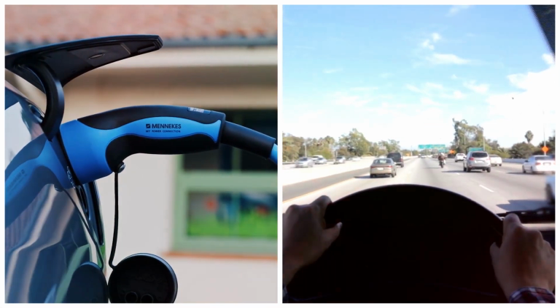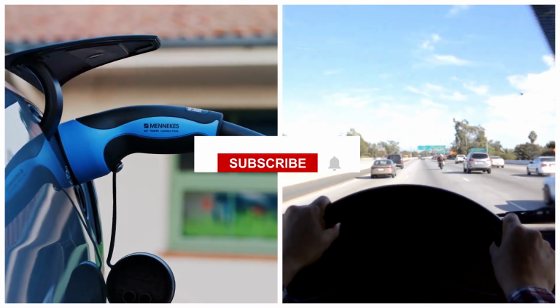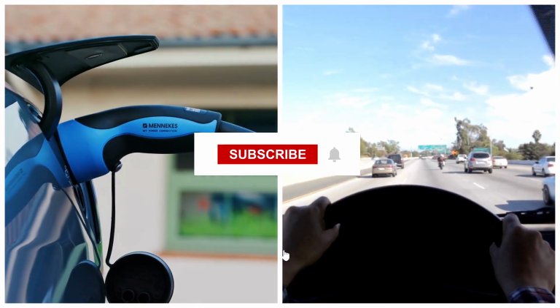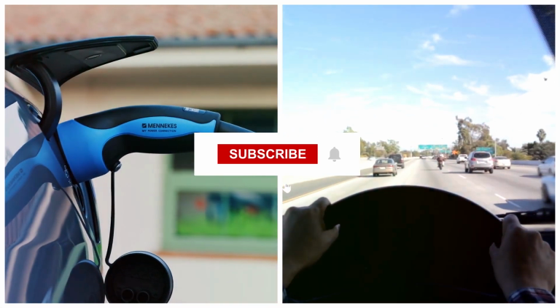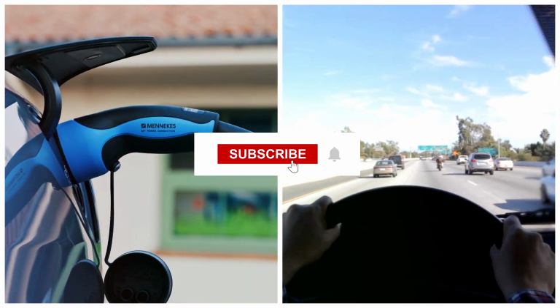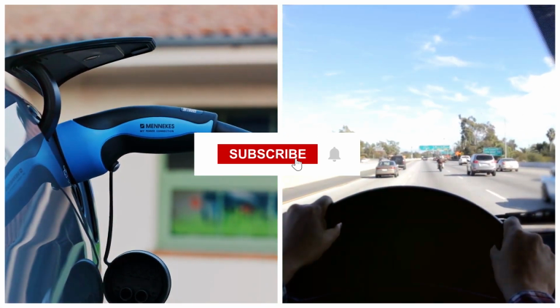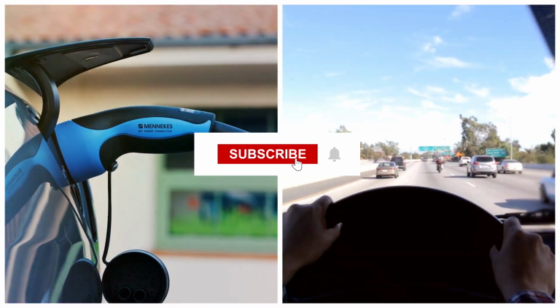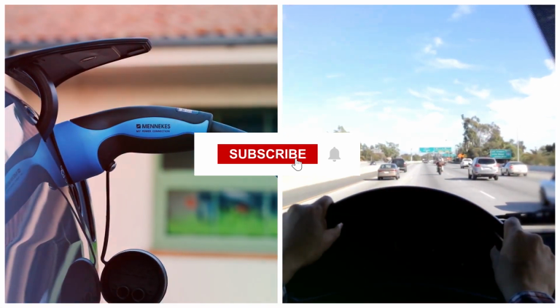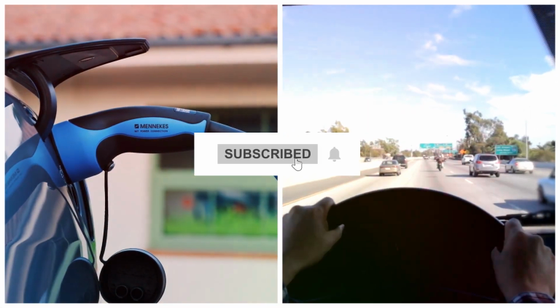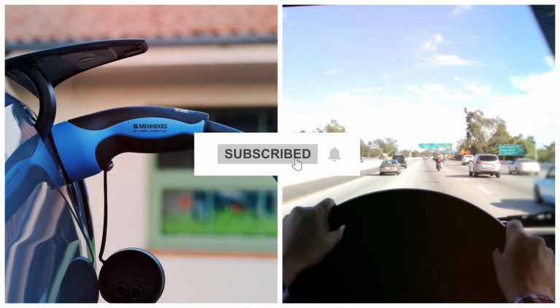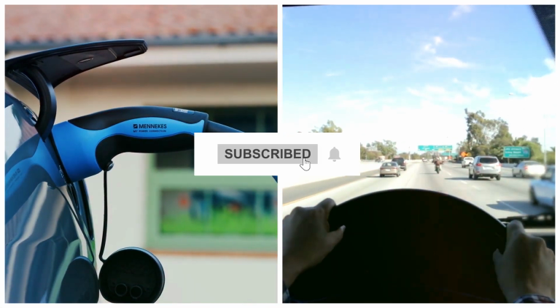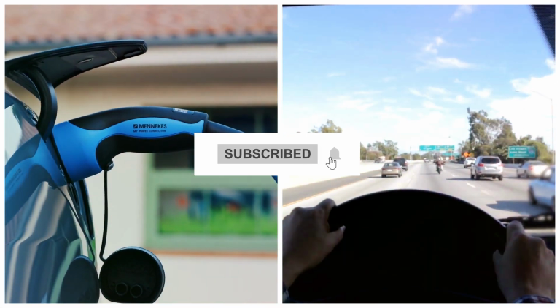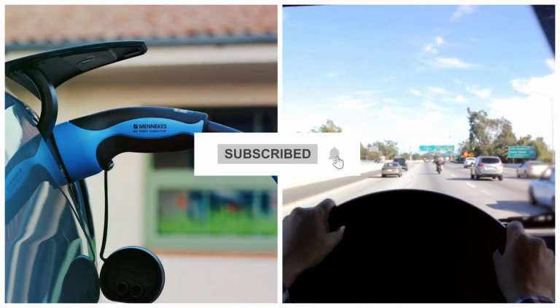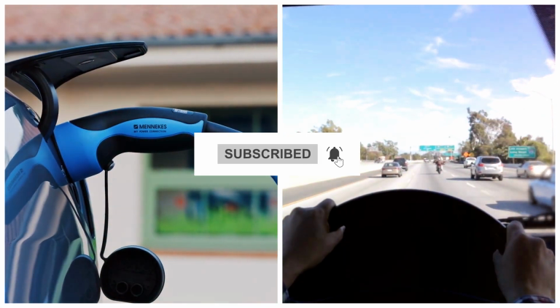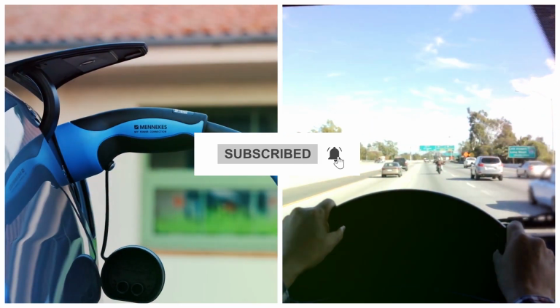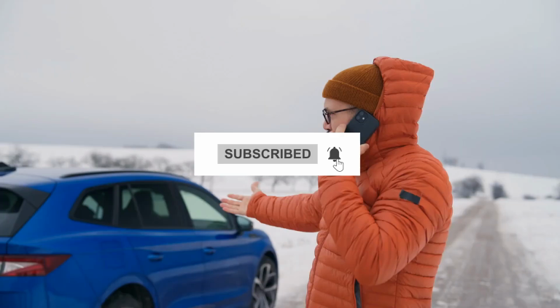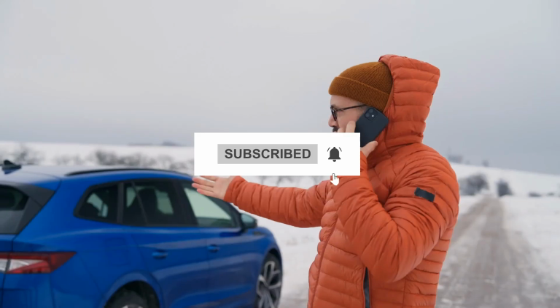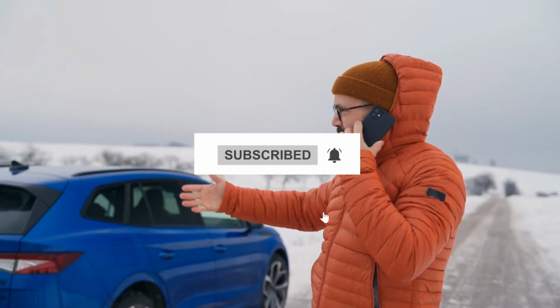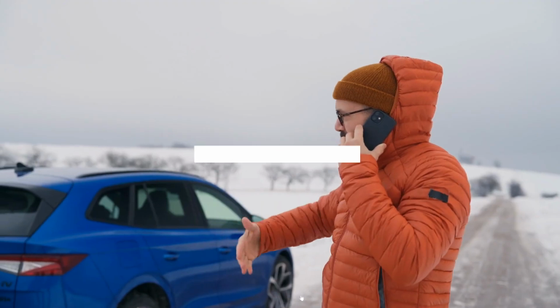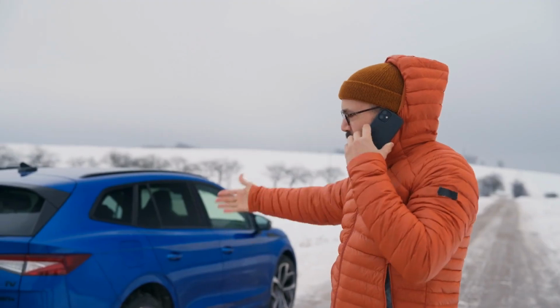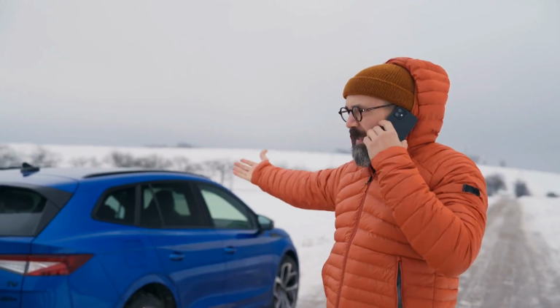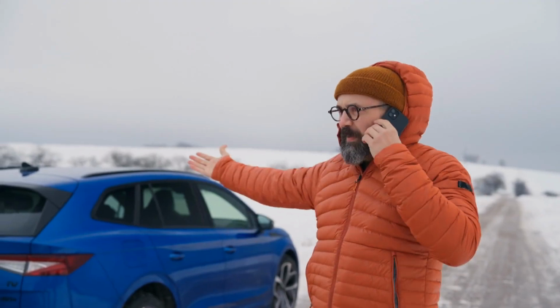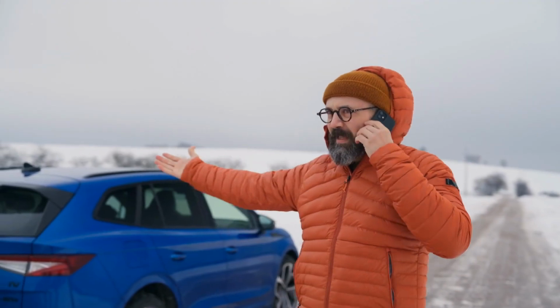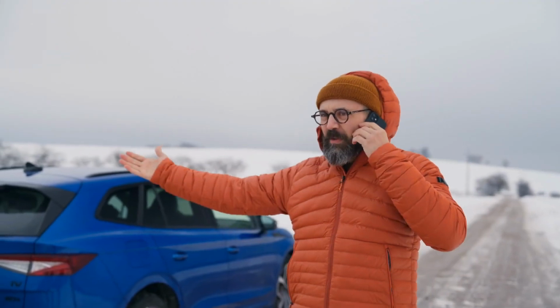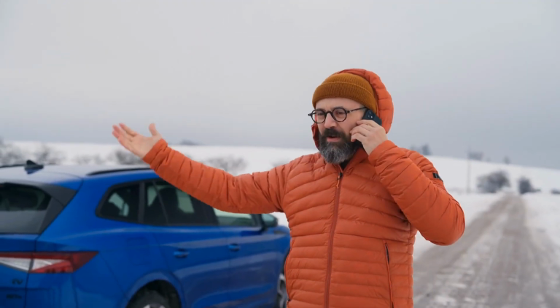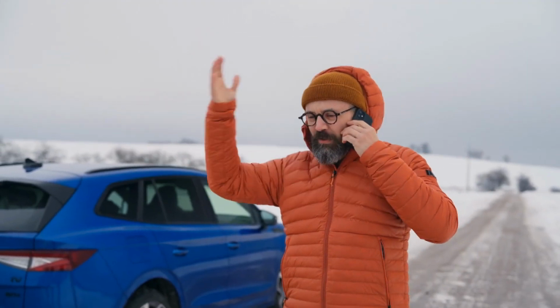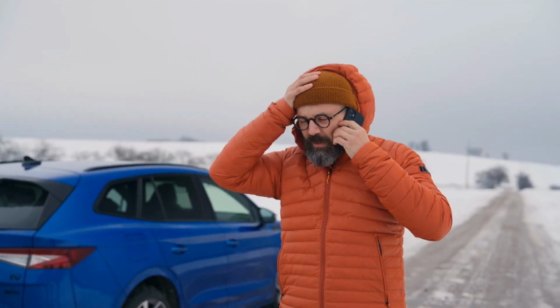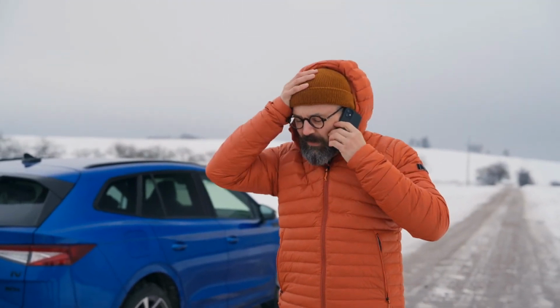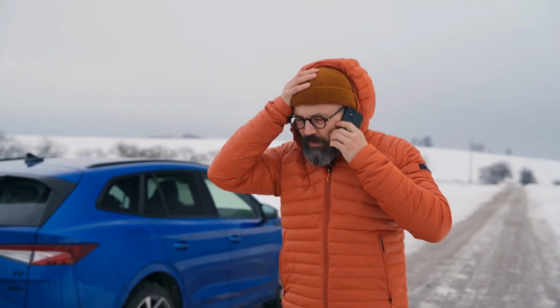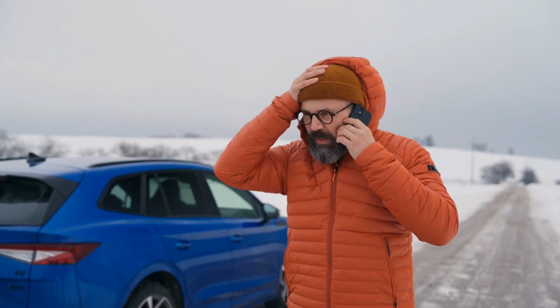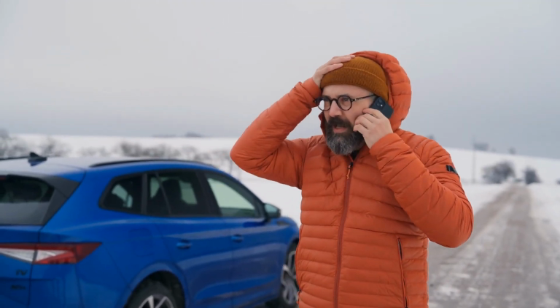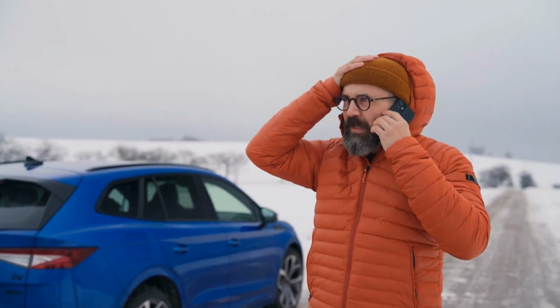If you've learned even one useful thing so far, hit like and subscribe. It helps us share more real data-backed EV tips with you.